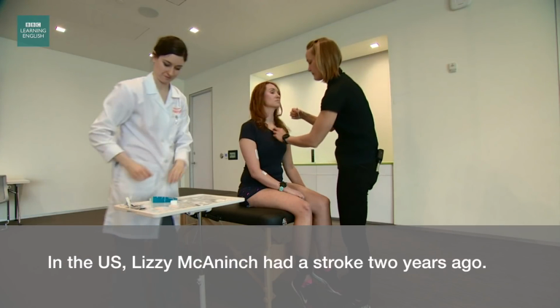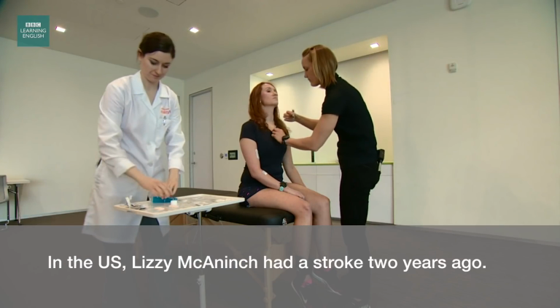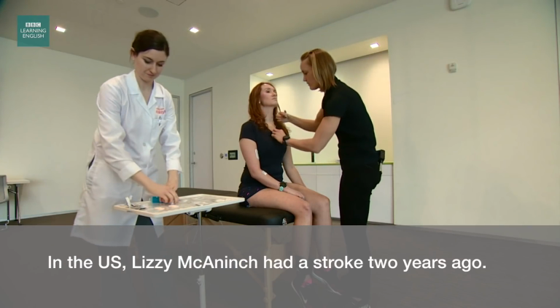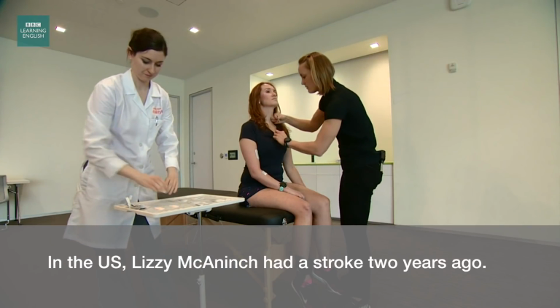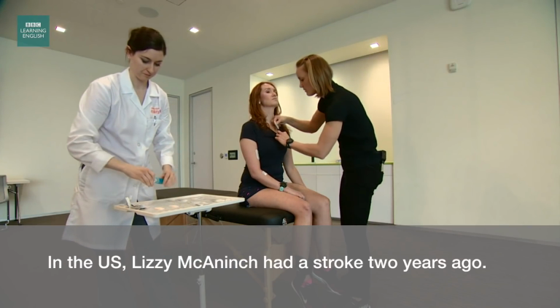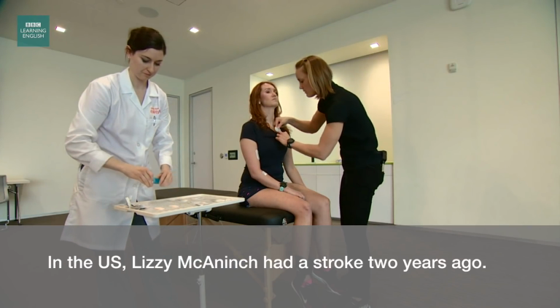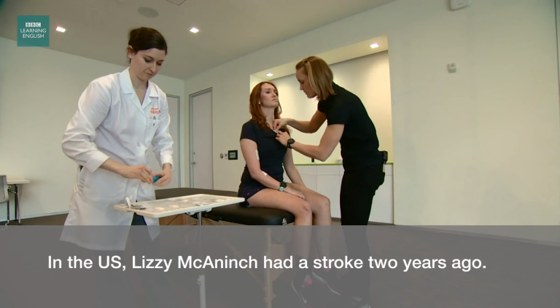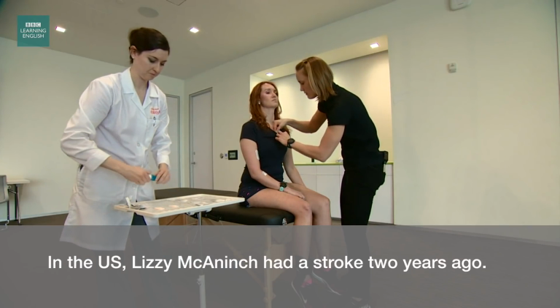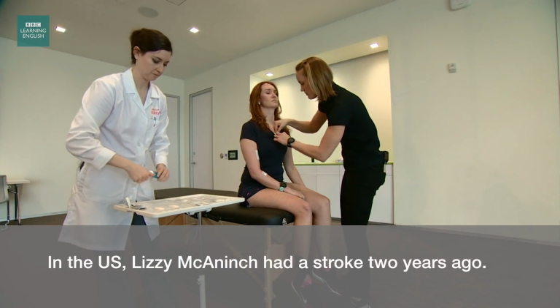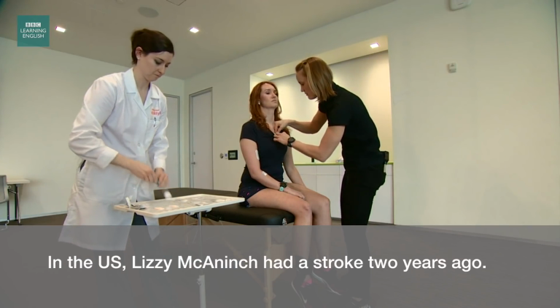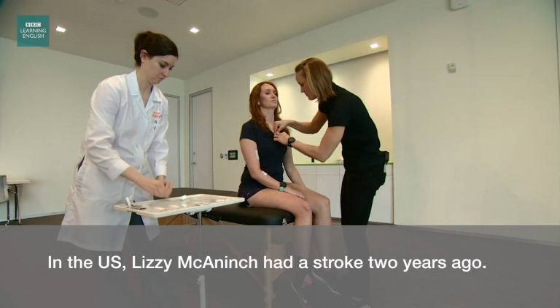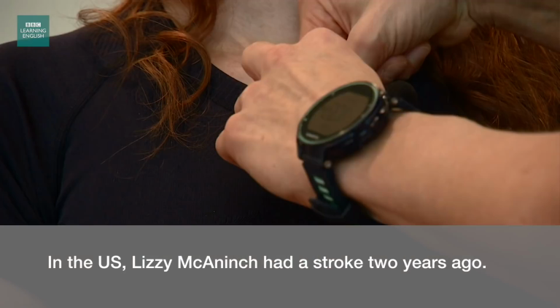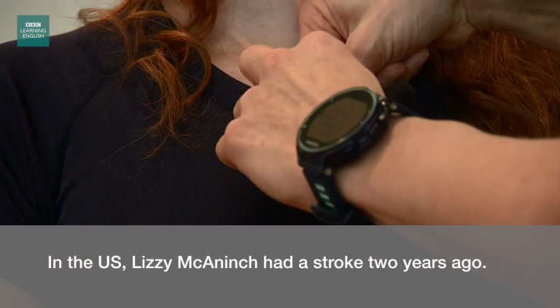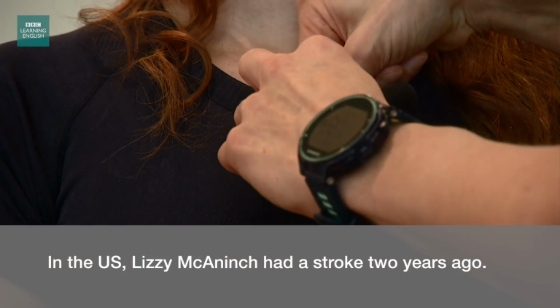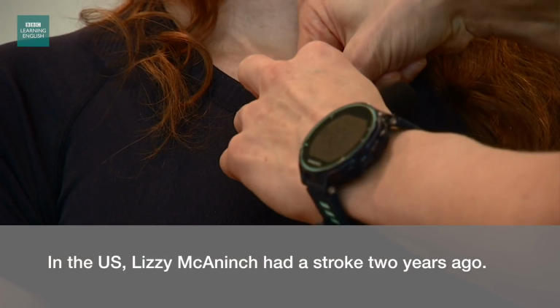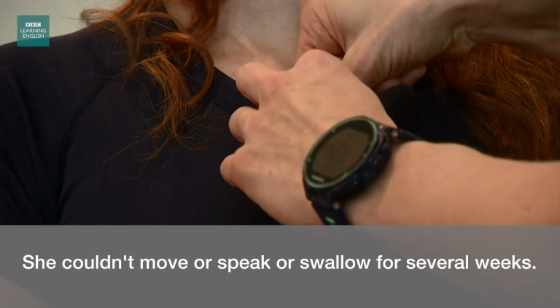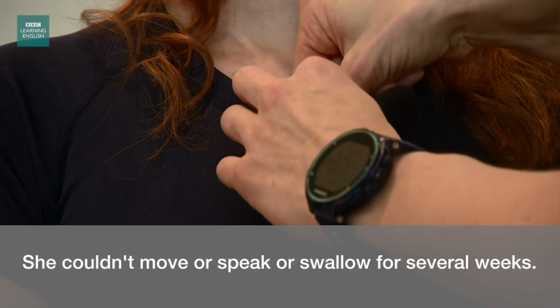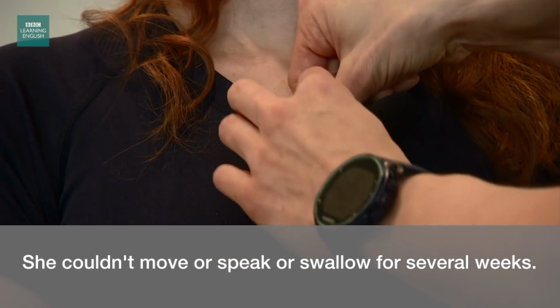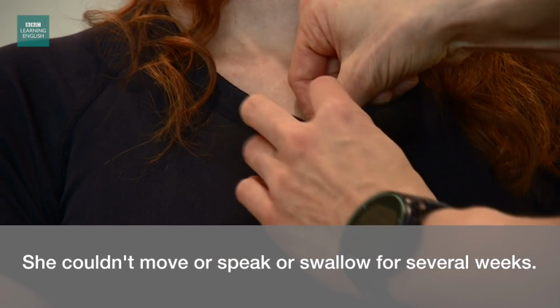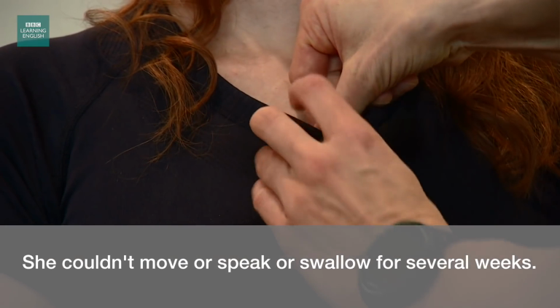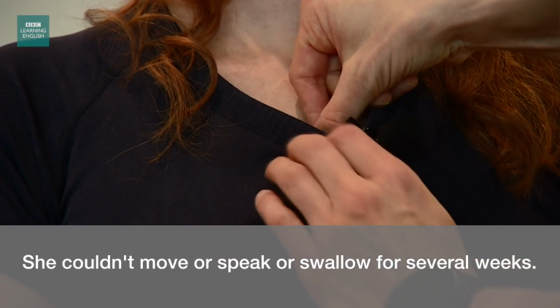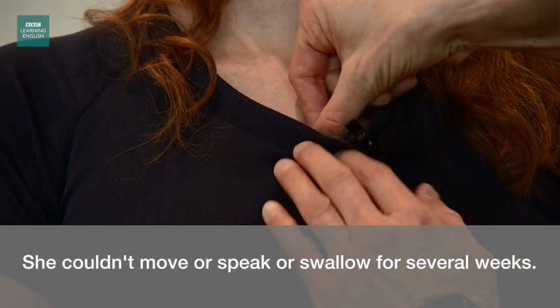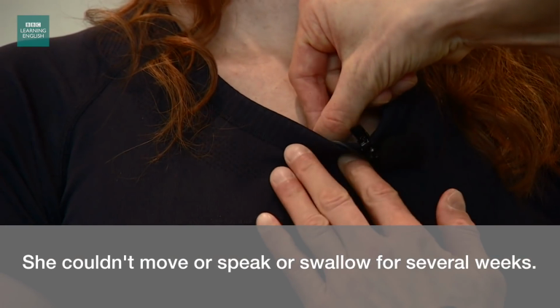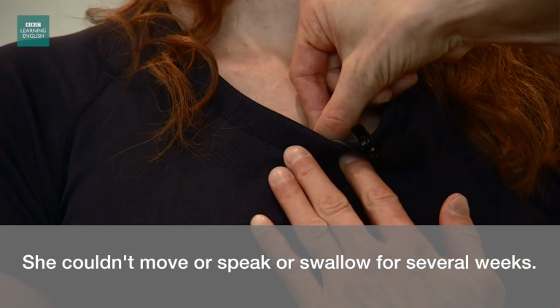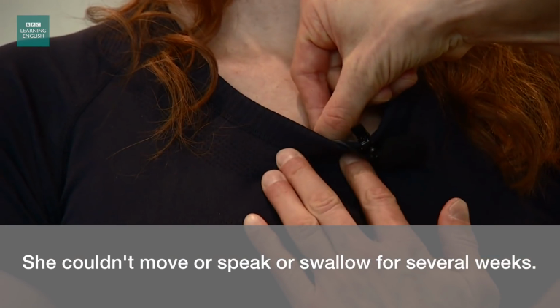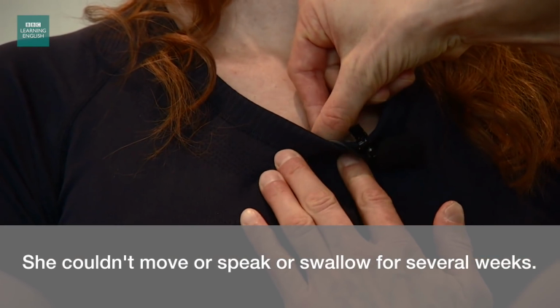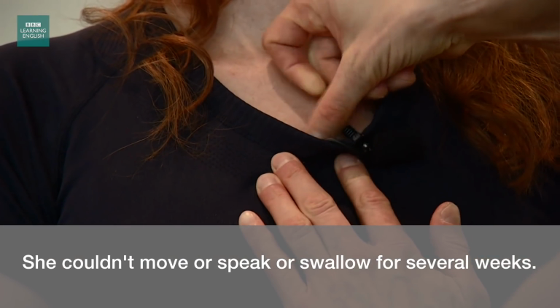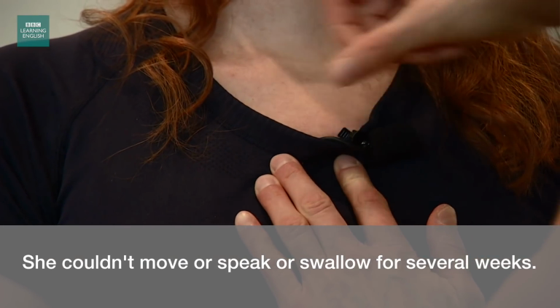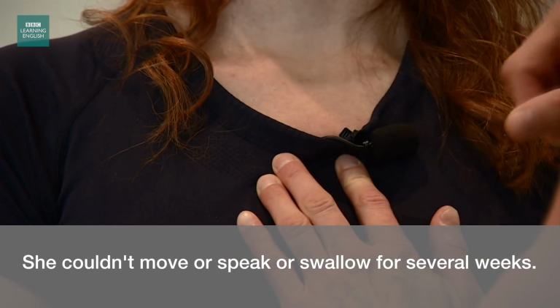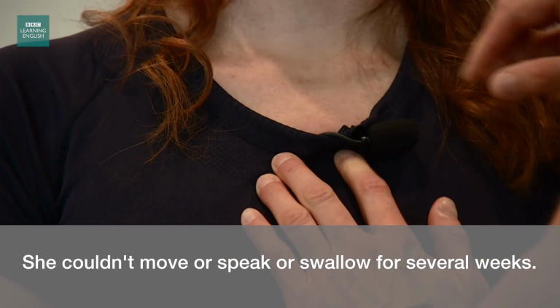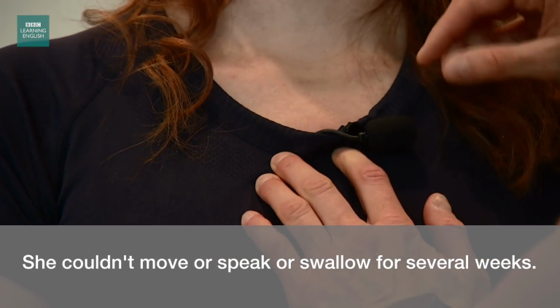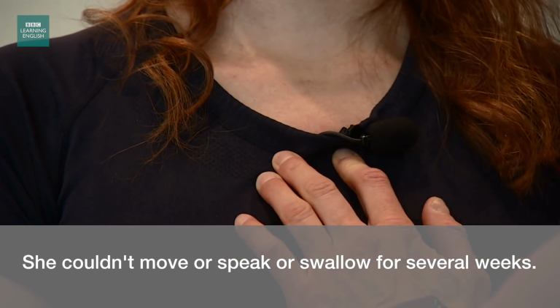In the U.S., Lizzie McCanninch had a stroke two years ago. She couldn't move or speak or swallow for several weeks.